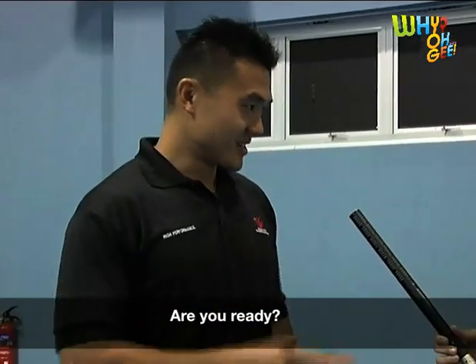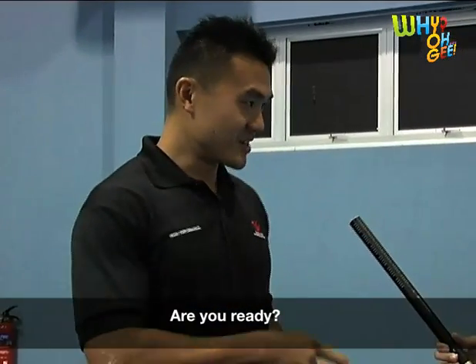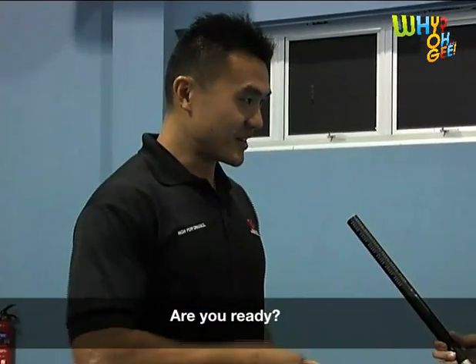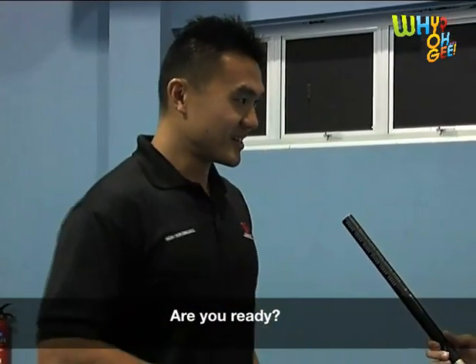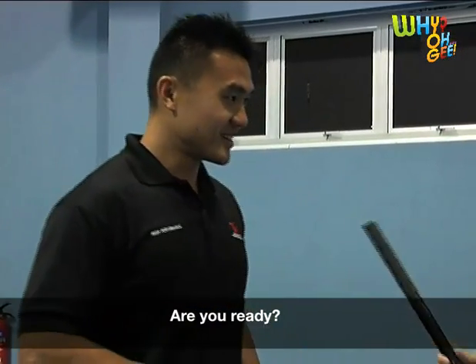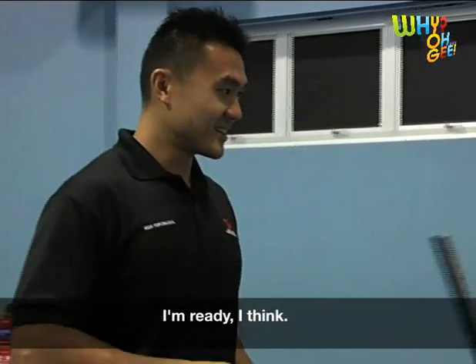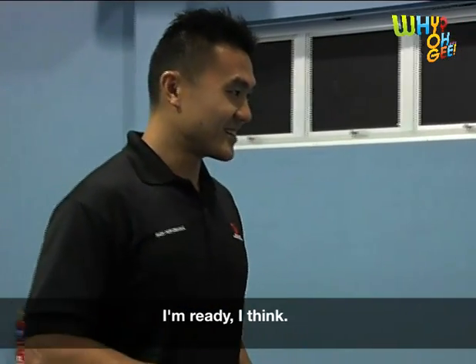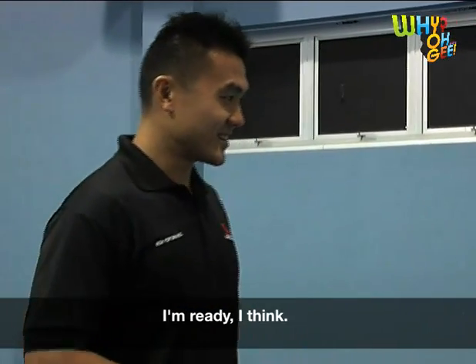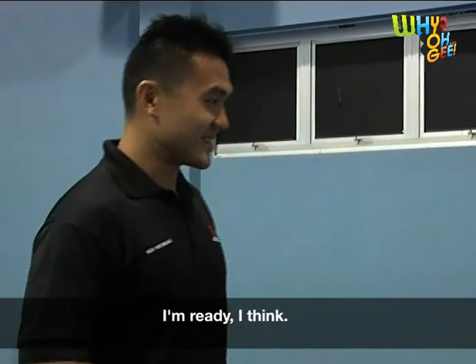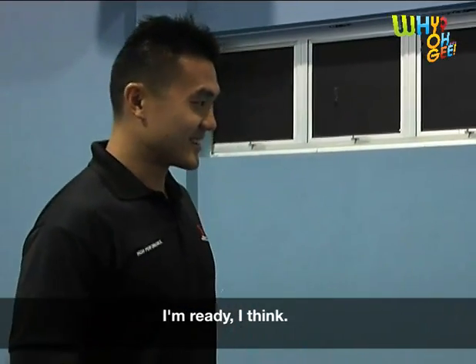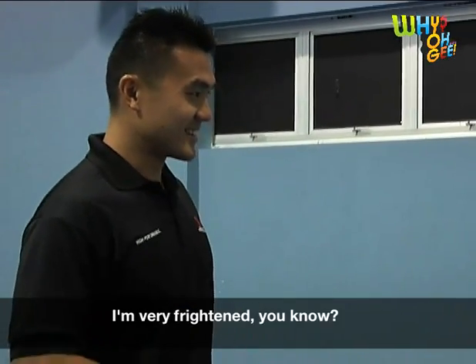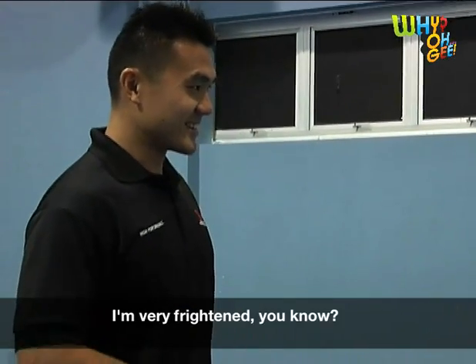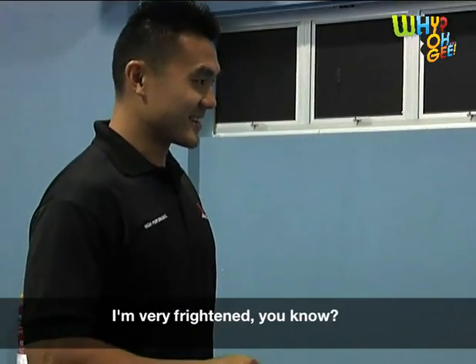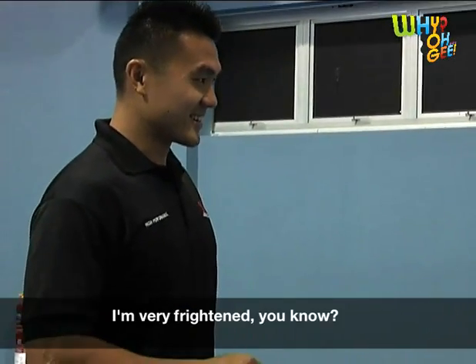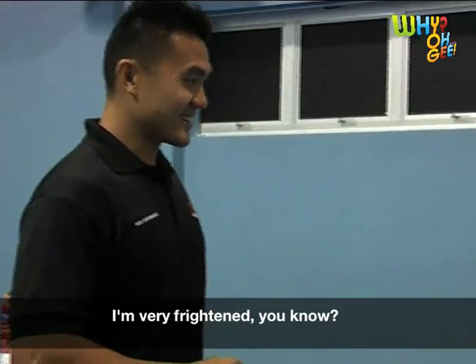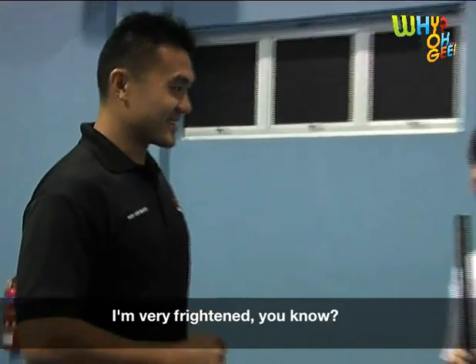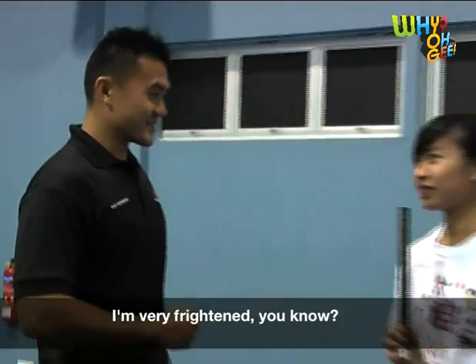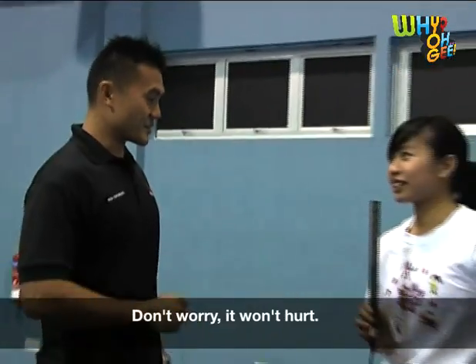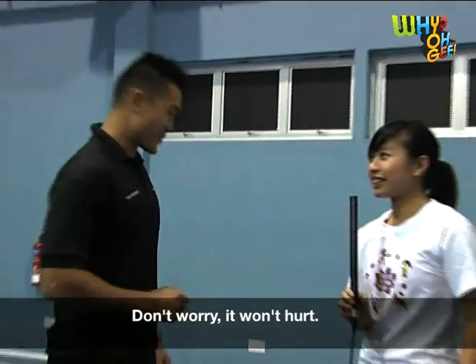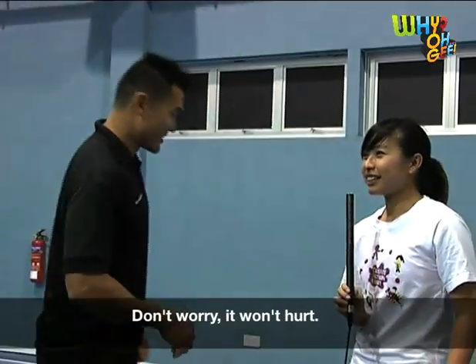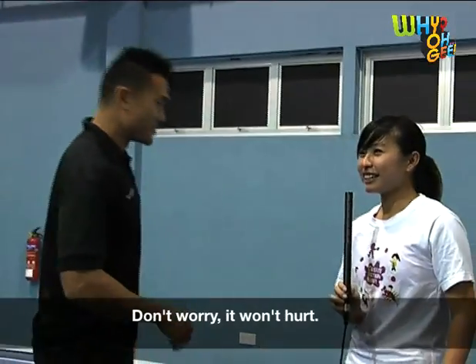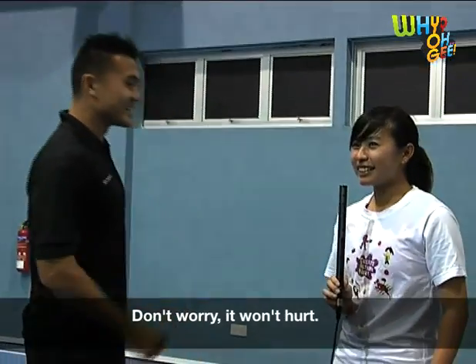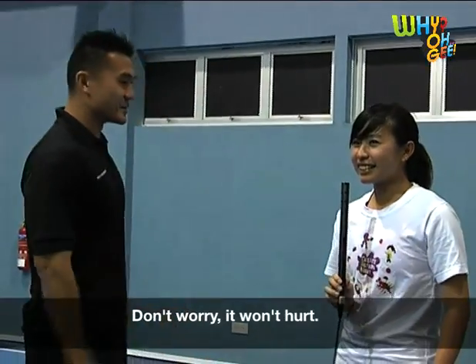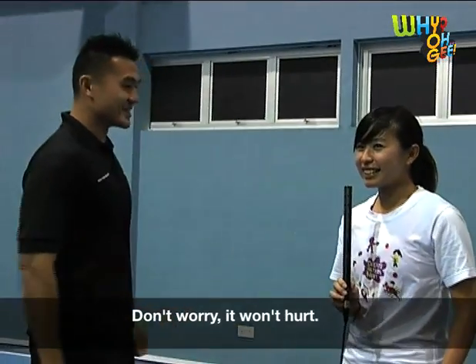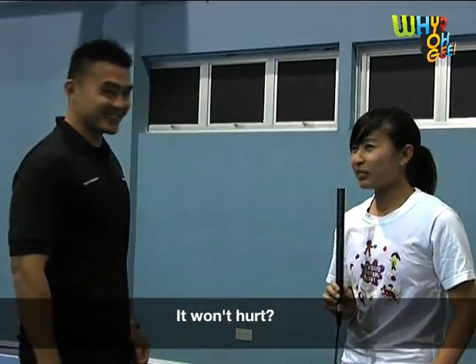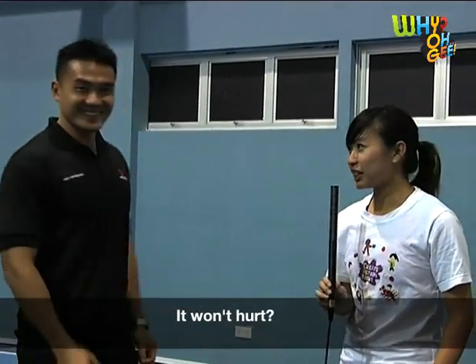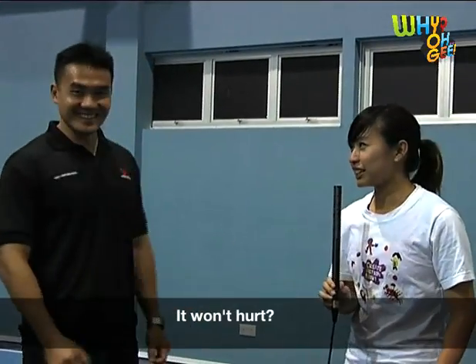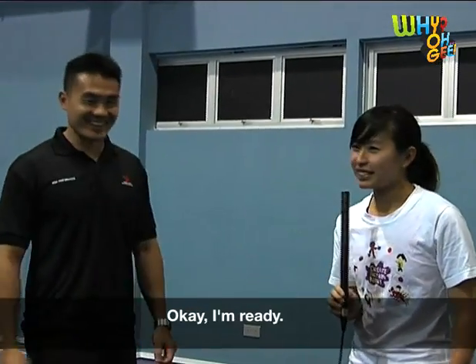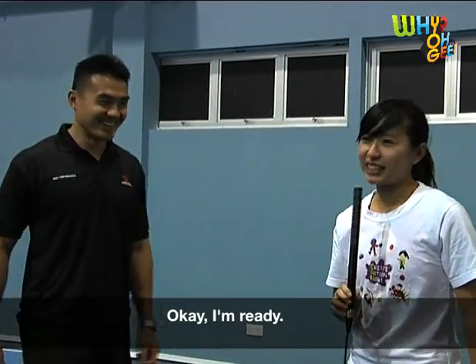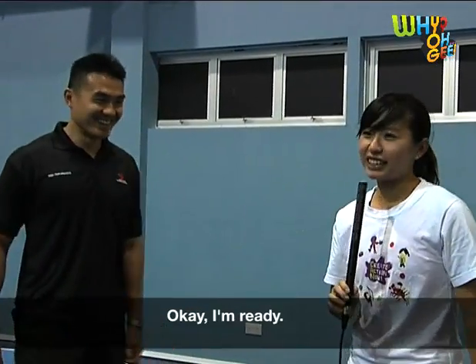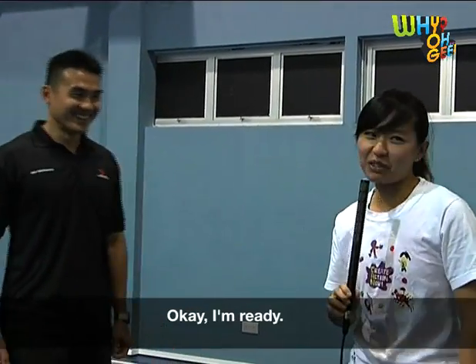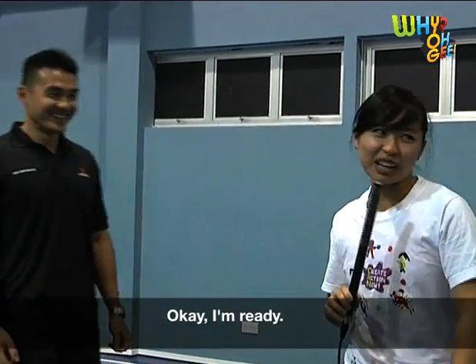Are you ready? I'm ready, I think. I'm very frightened, you know. Don't worry, it won't hurt. Okay, I'm ready.